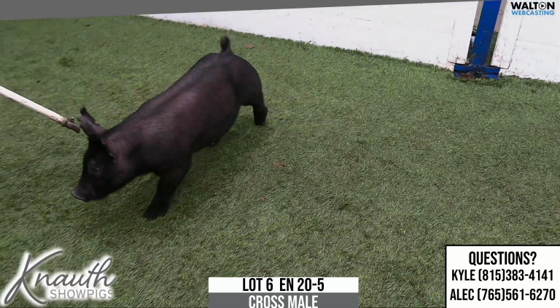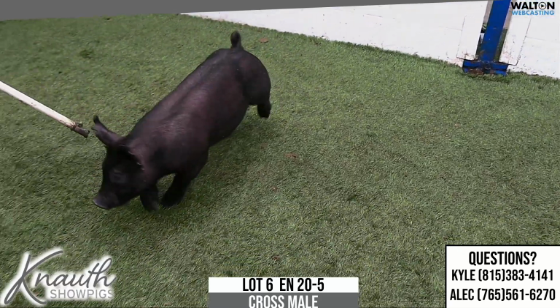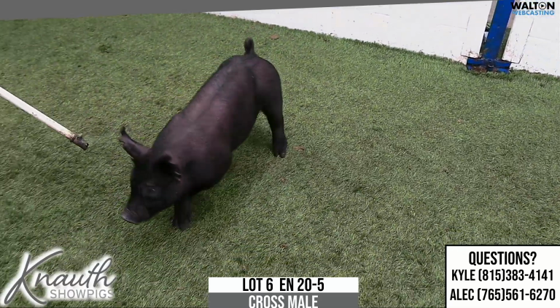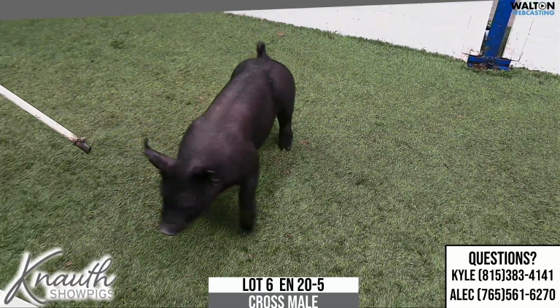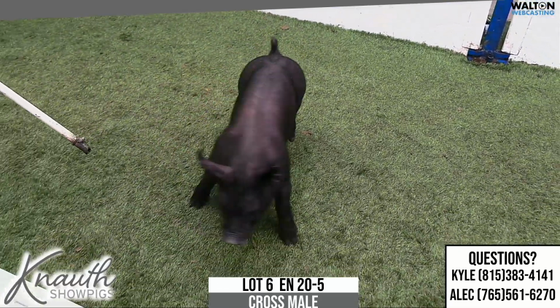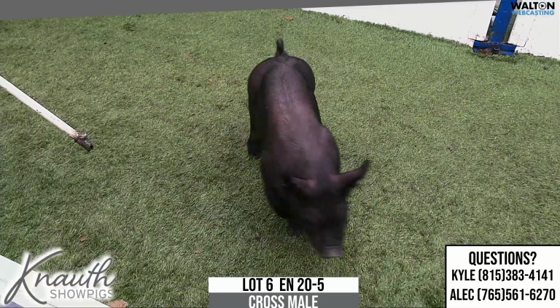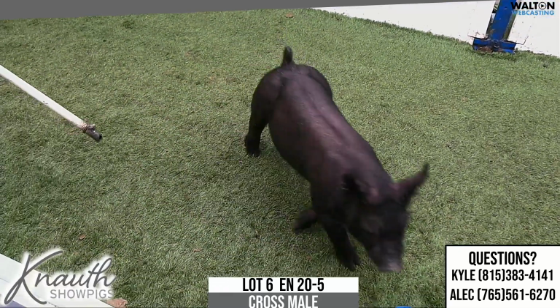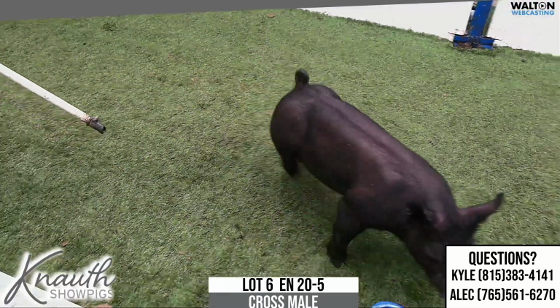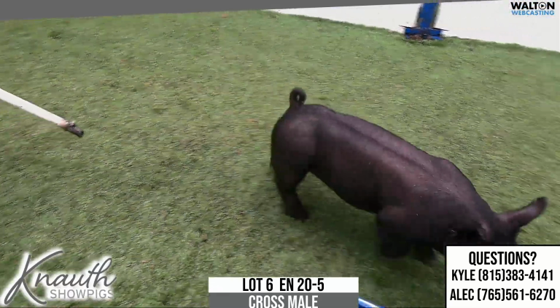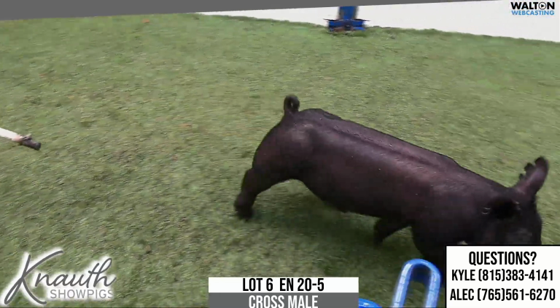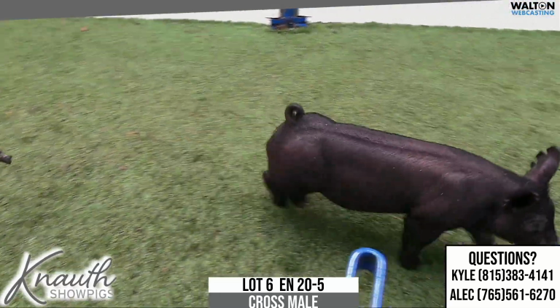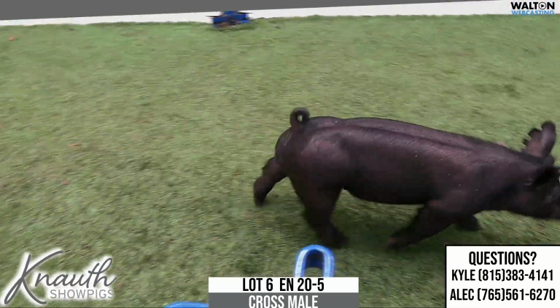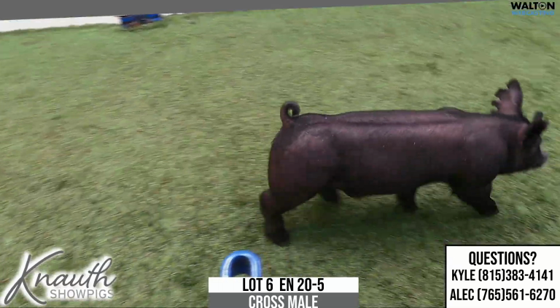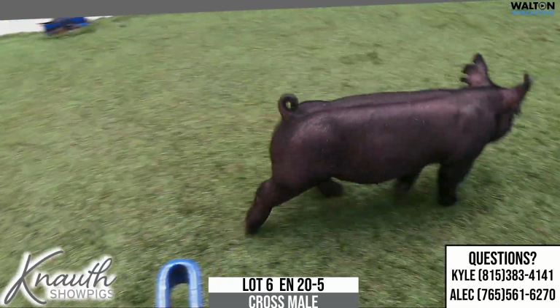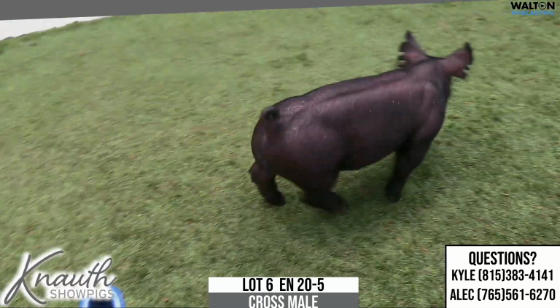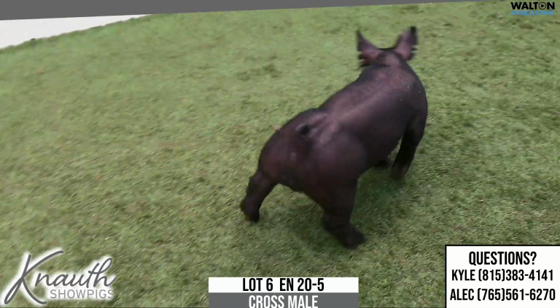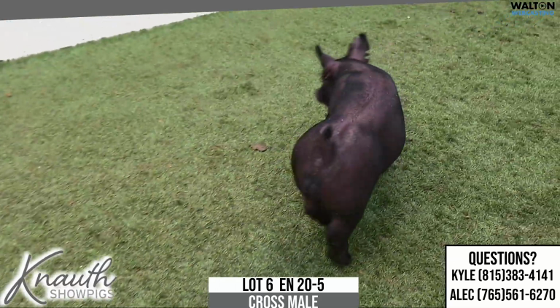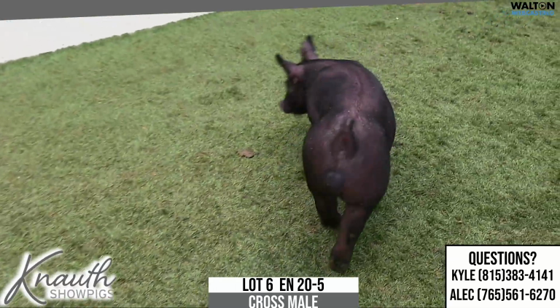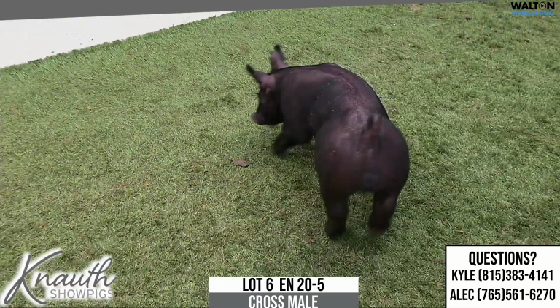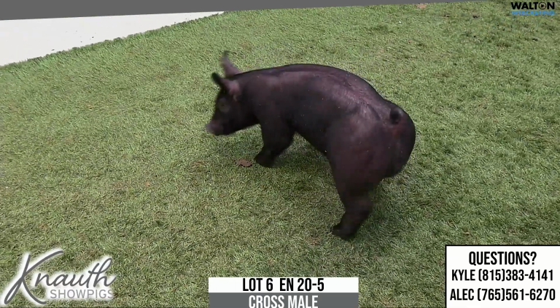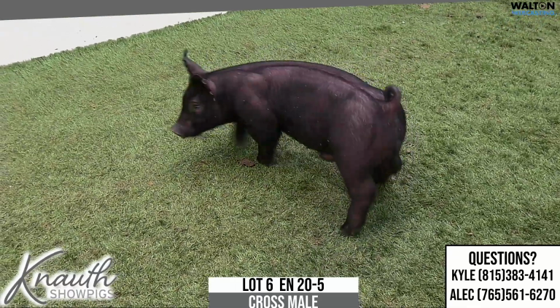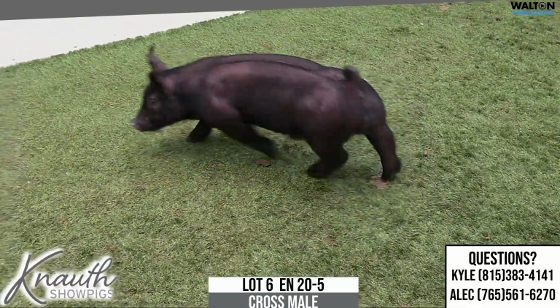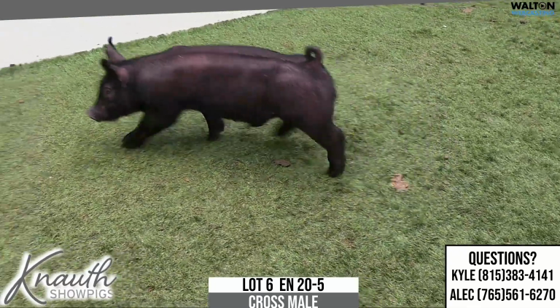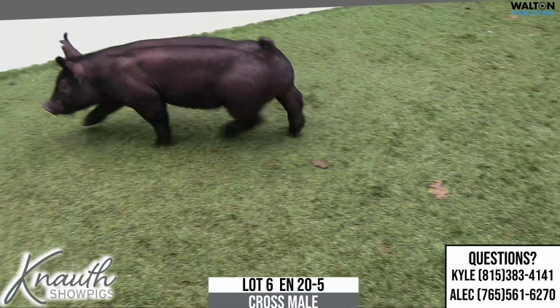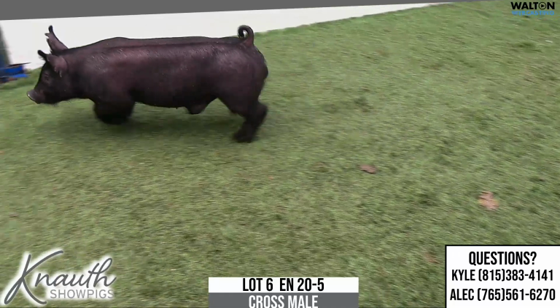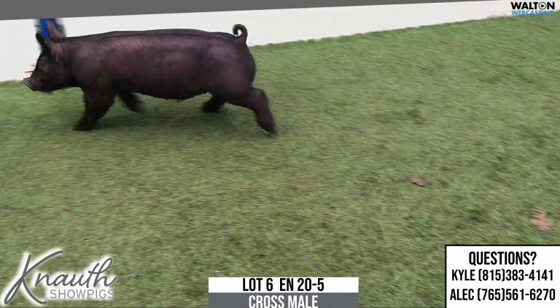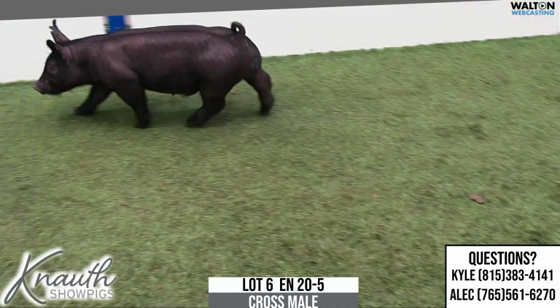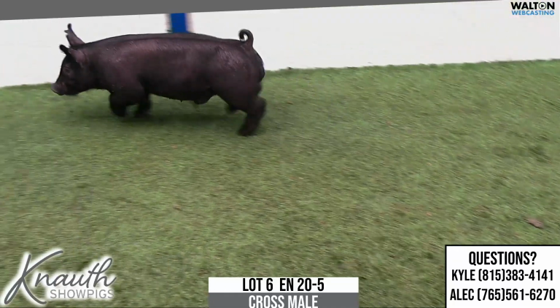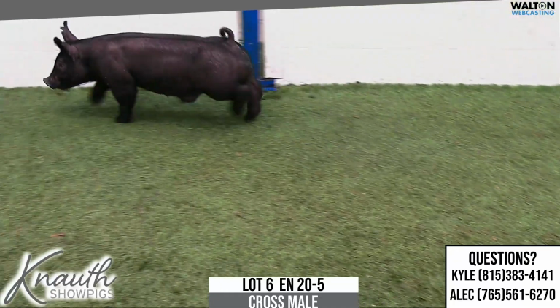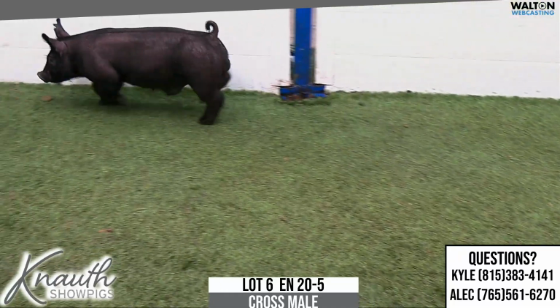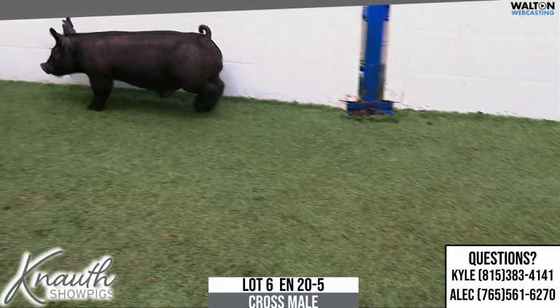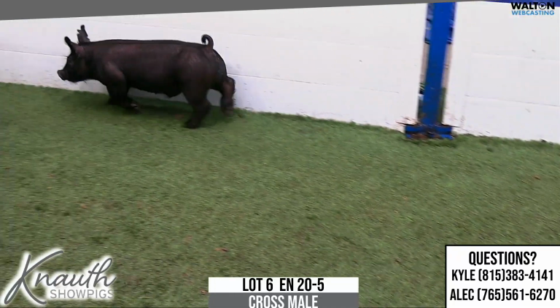Here we have lot number 6, 20-5, cross red male, turns and tricks, next intention, rule 21.